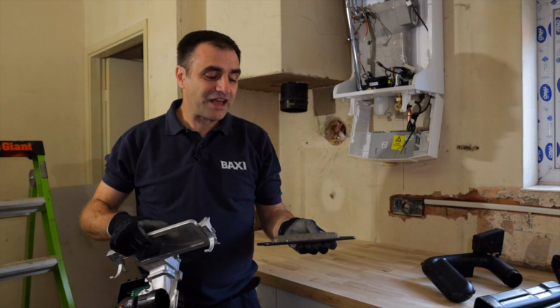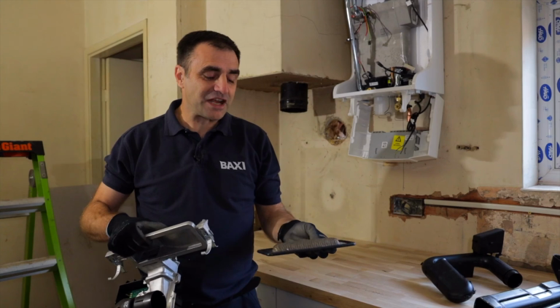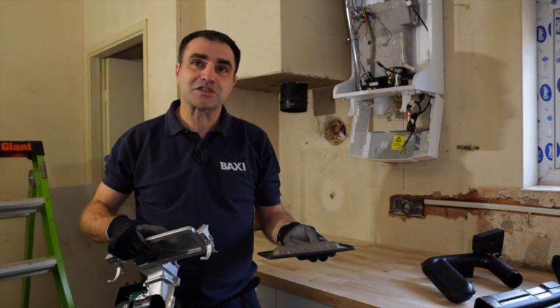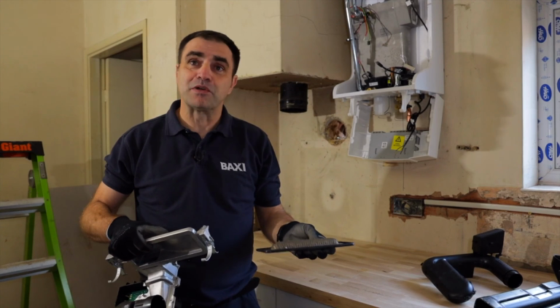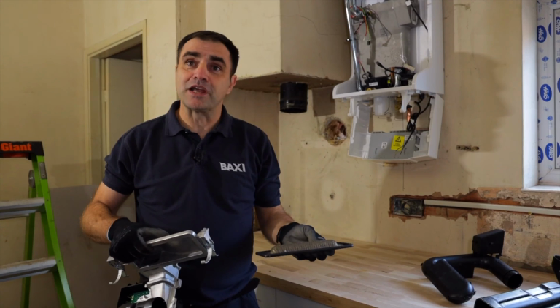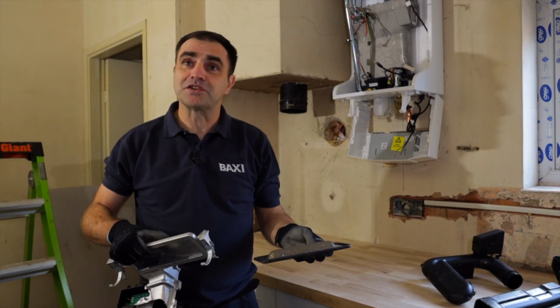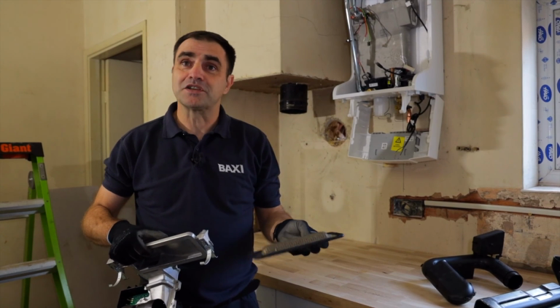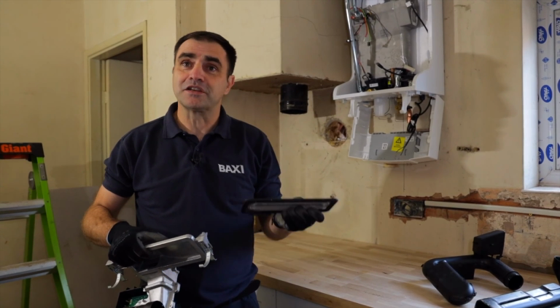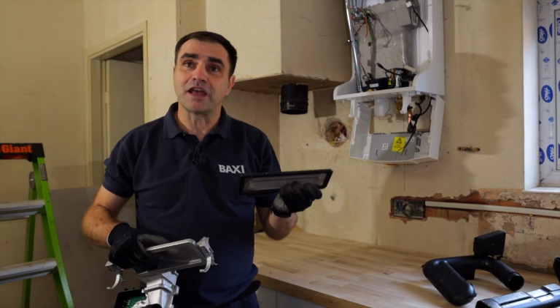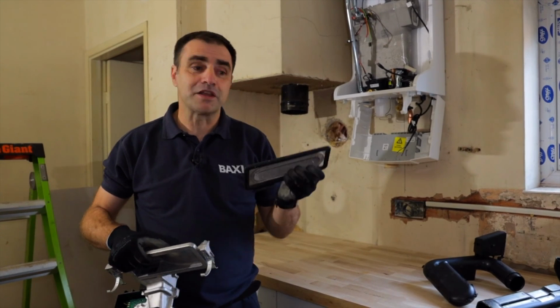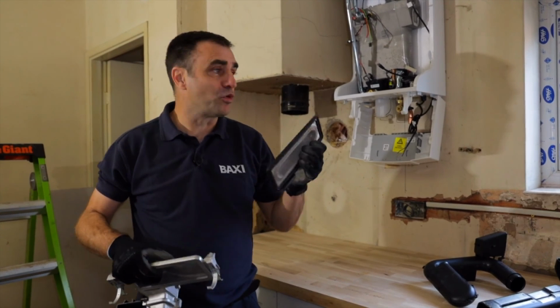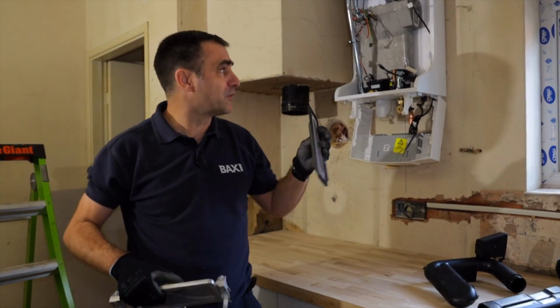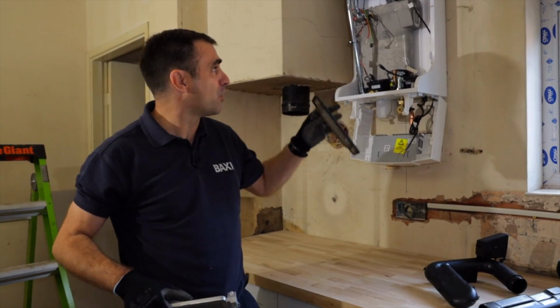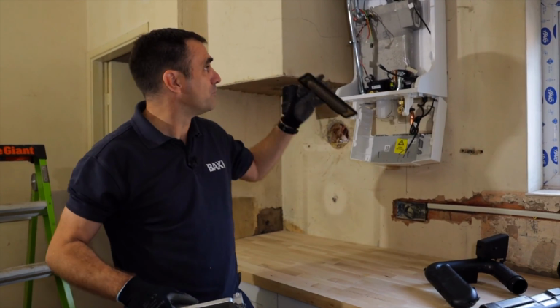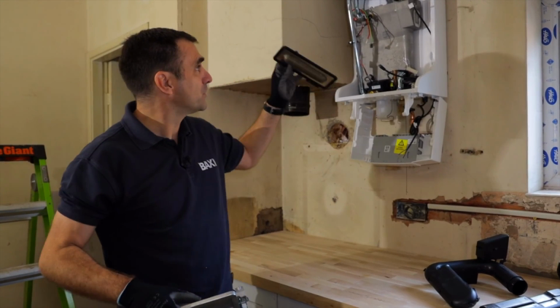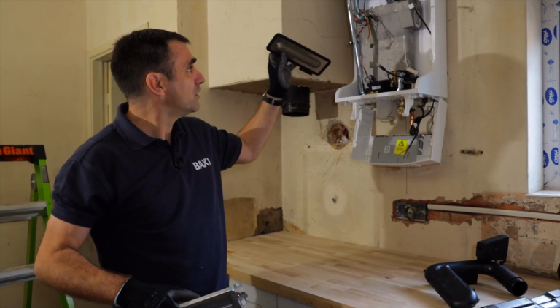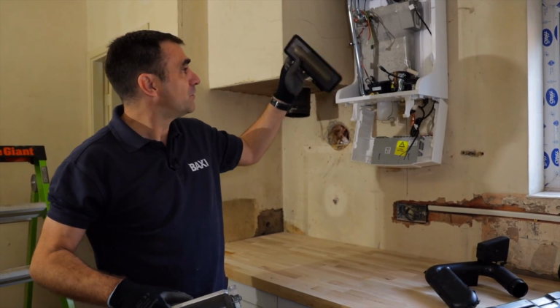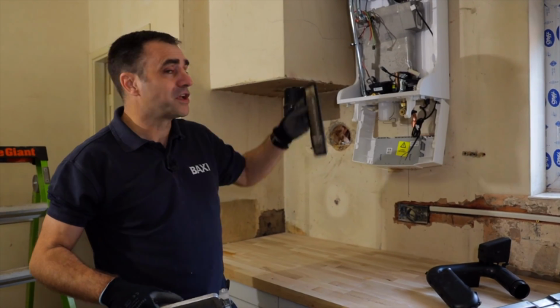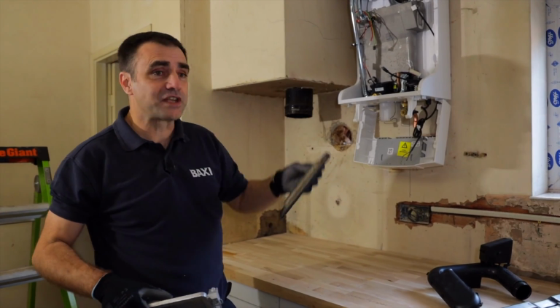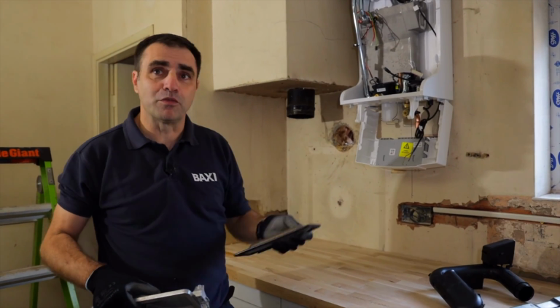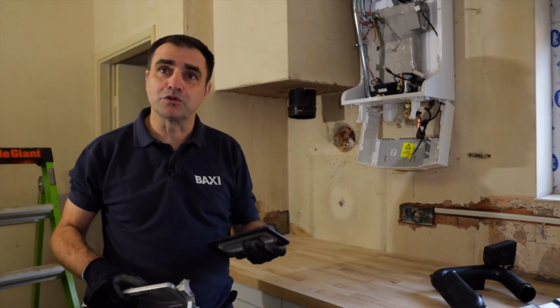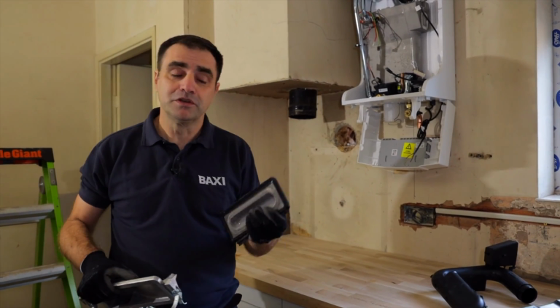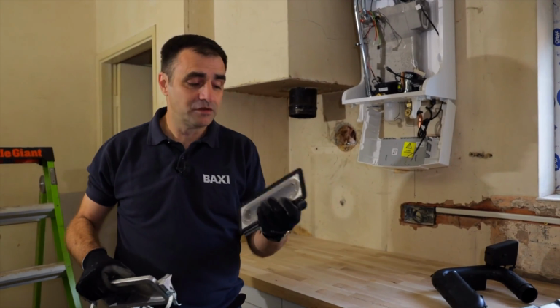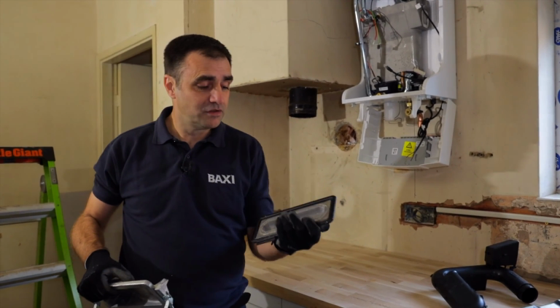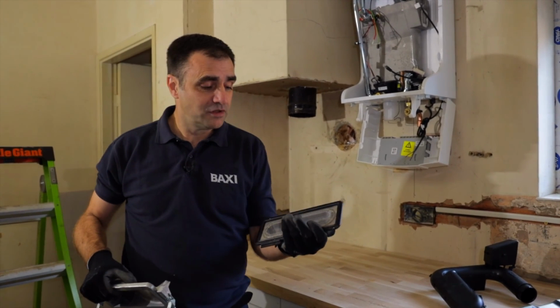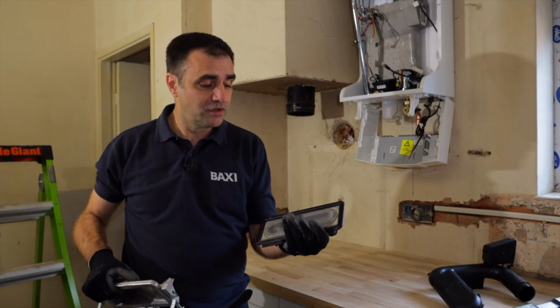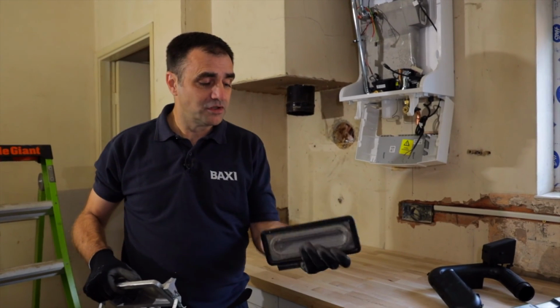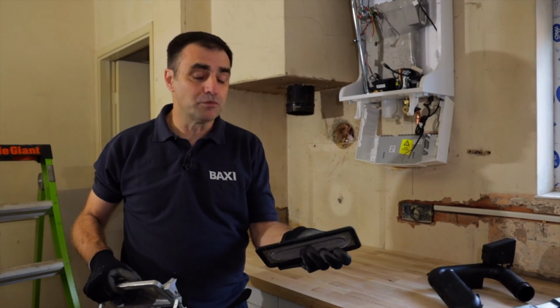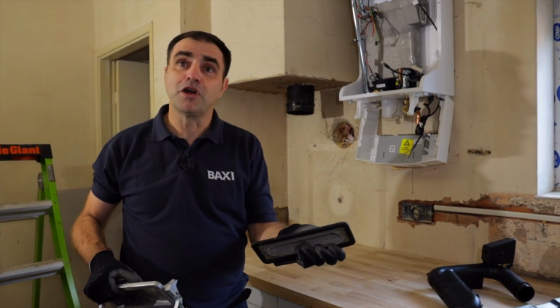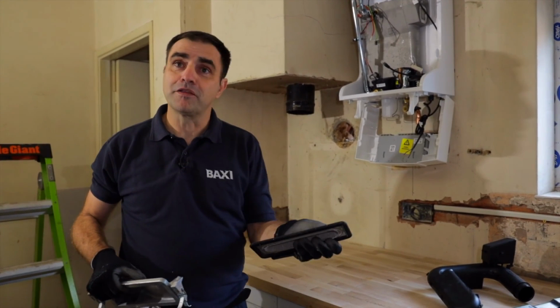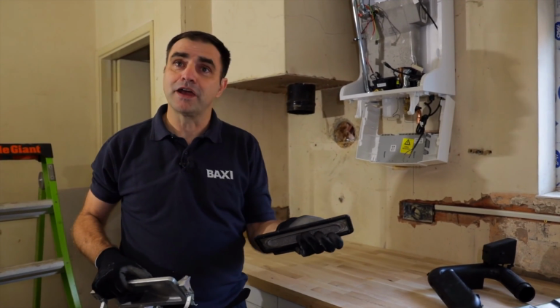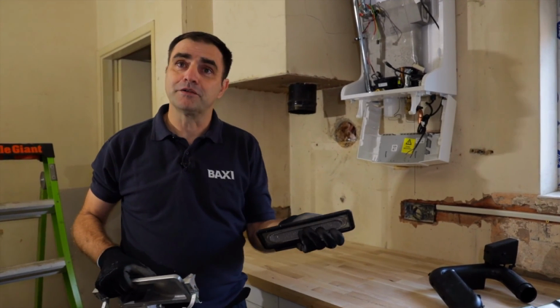That's how simple it is to get this boiler from fully assembled to burner in the hand.